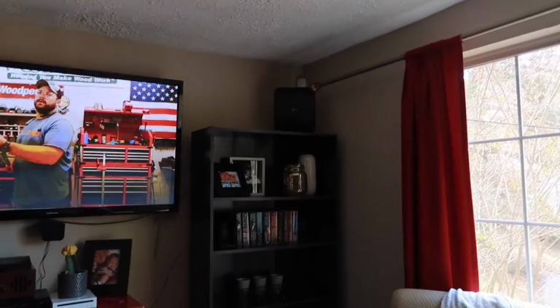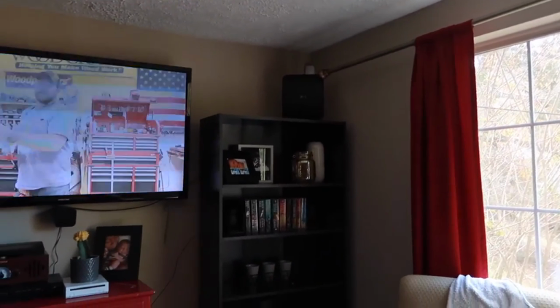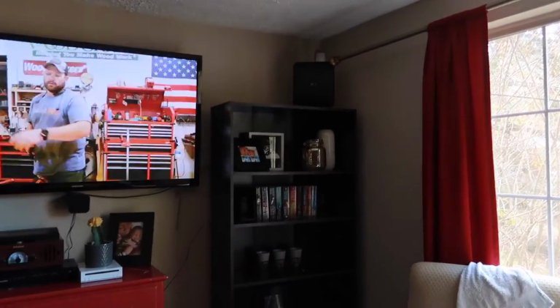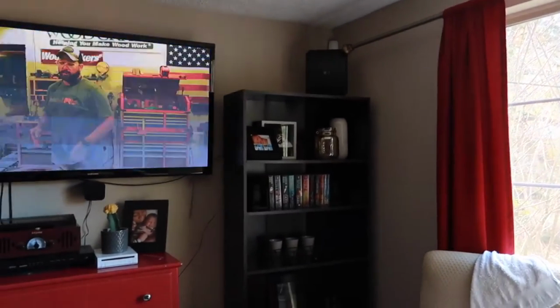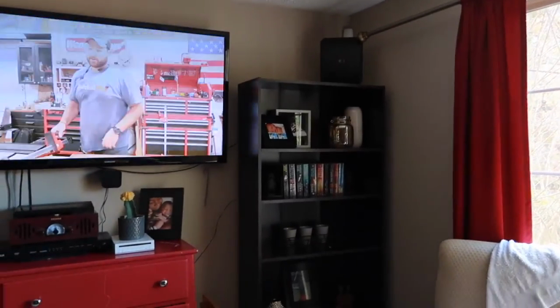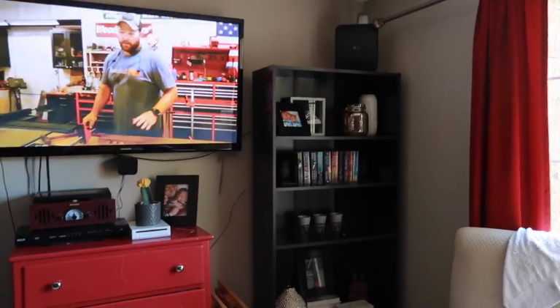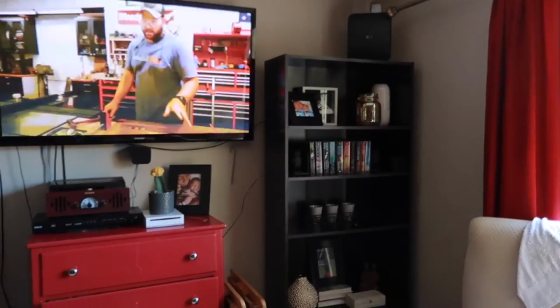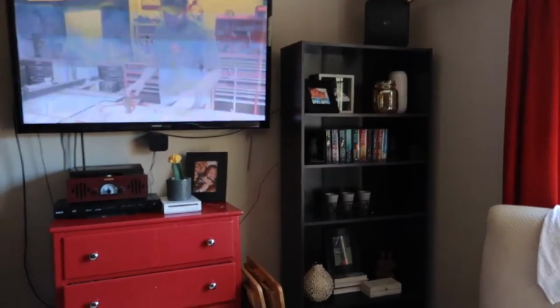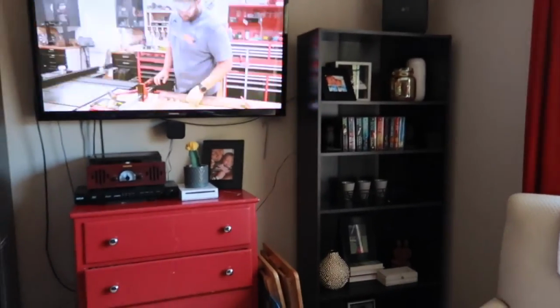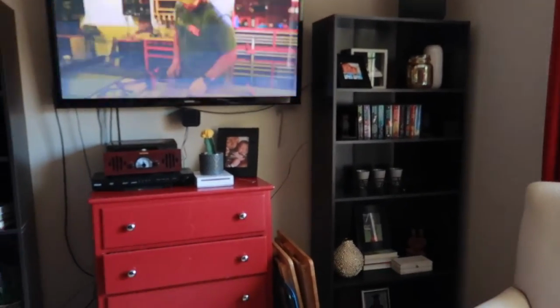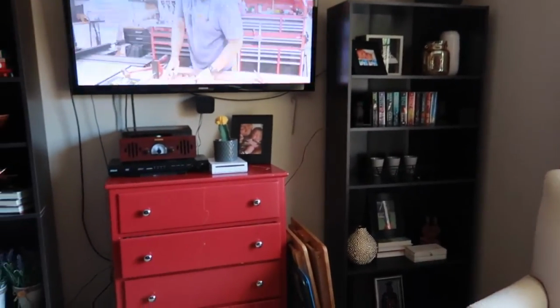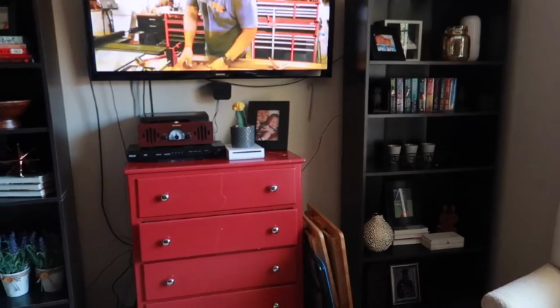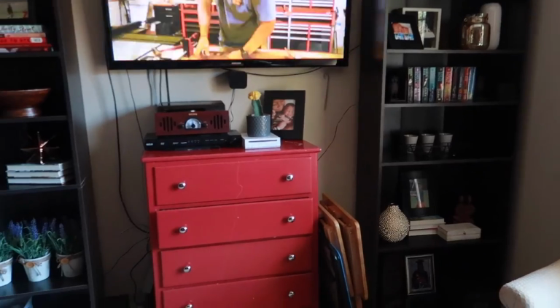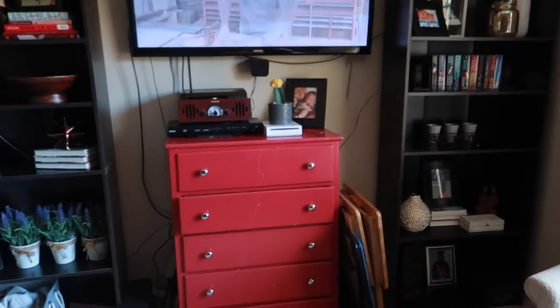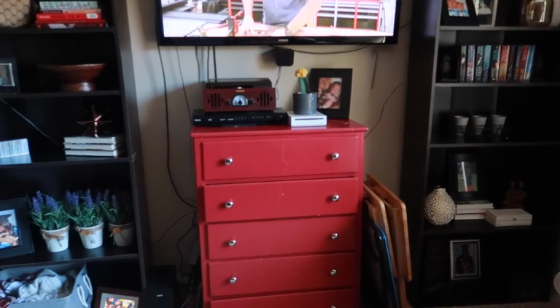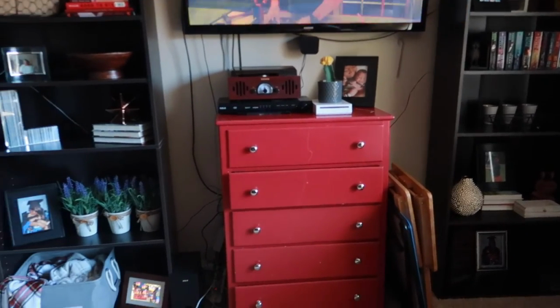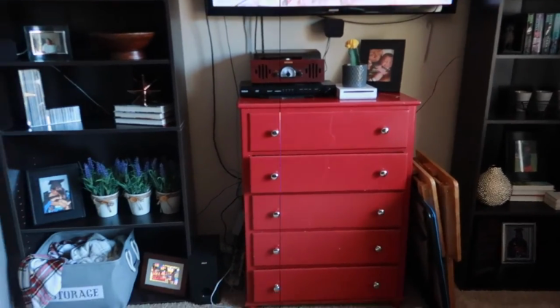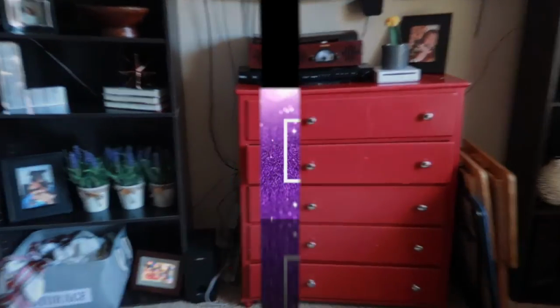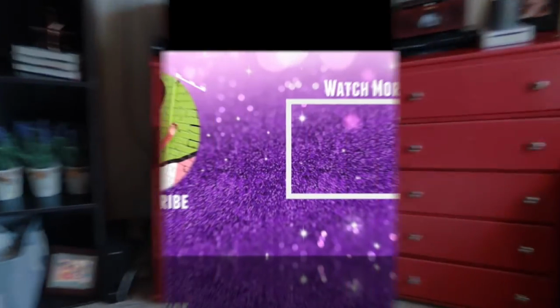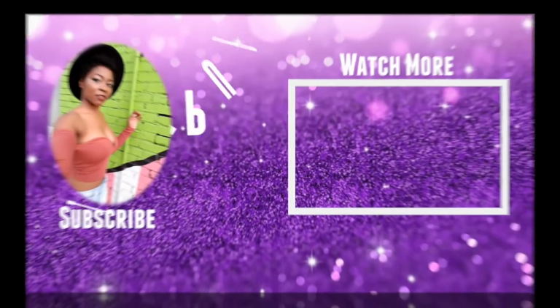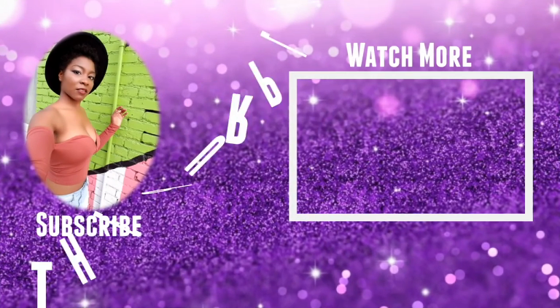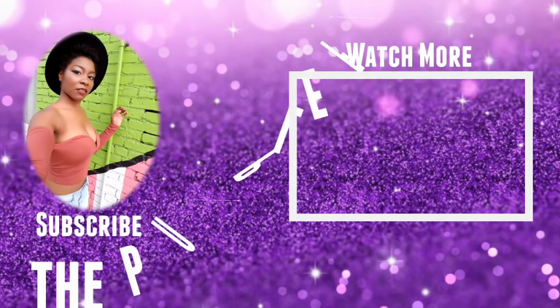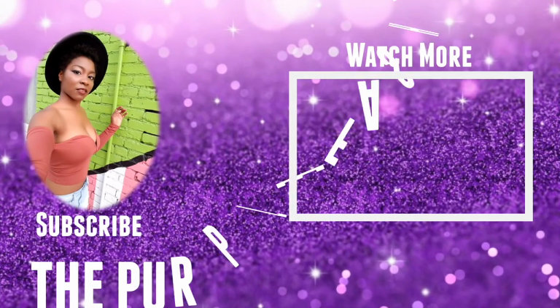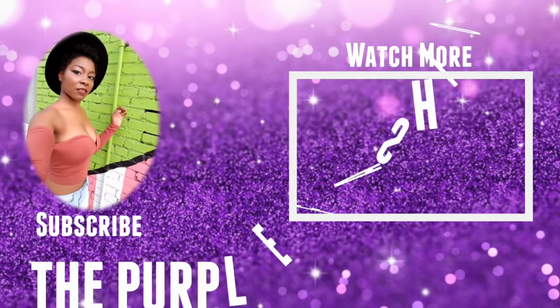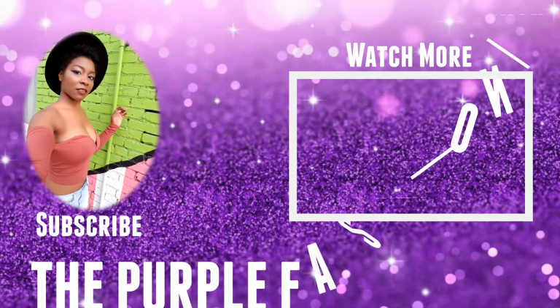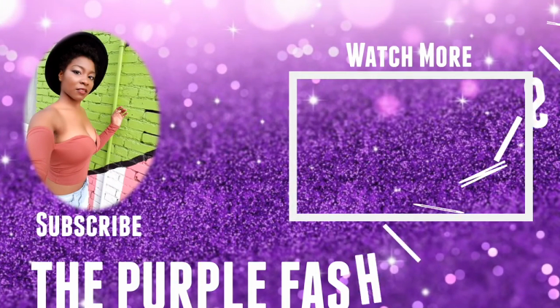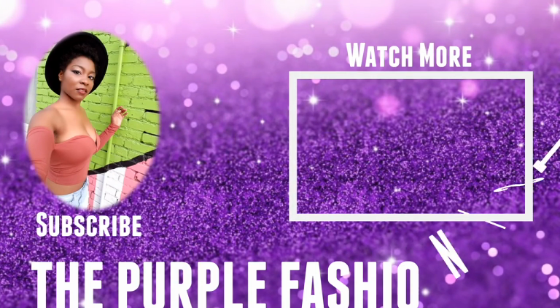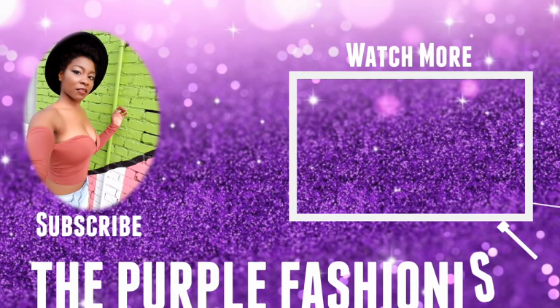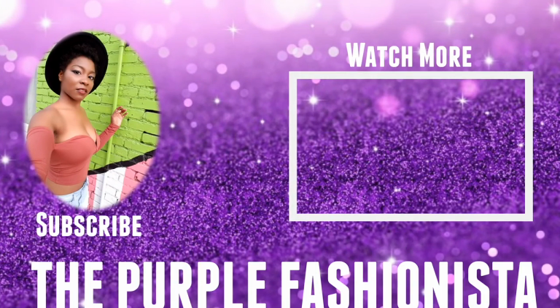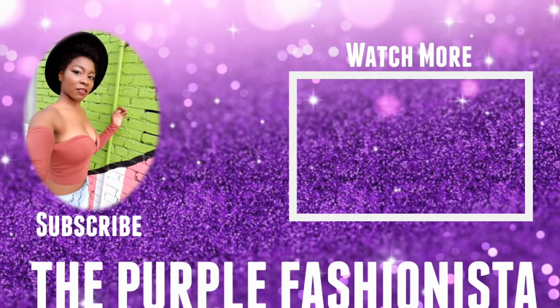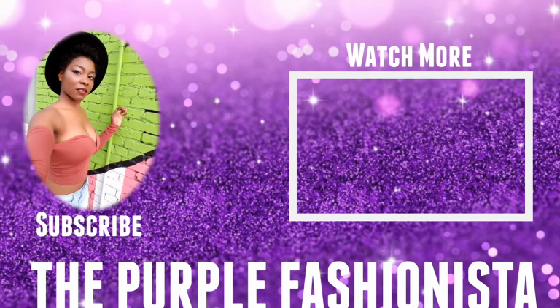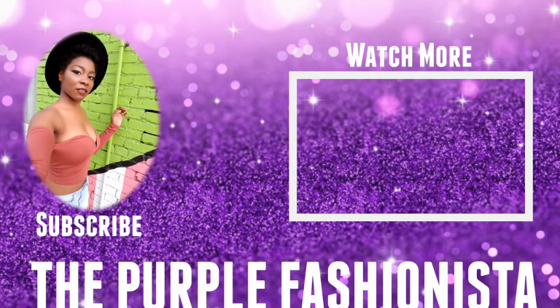So that is kind of the final look. Thank you guys for watching this week — I'll see you next week. Don't forget to like, comment, and subscribe.